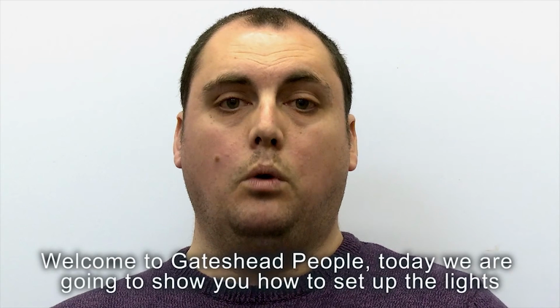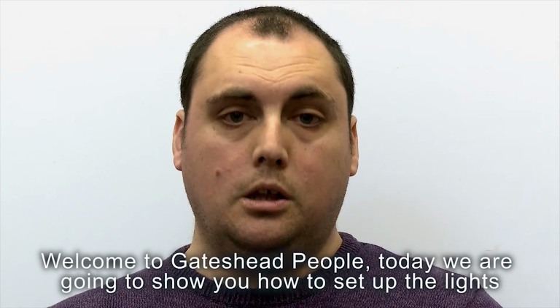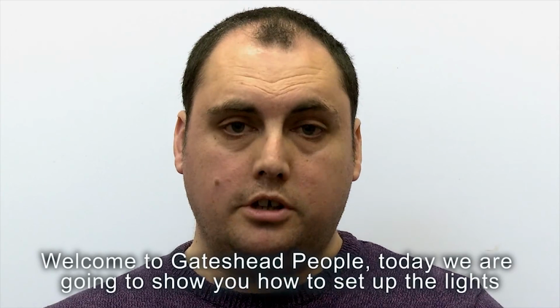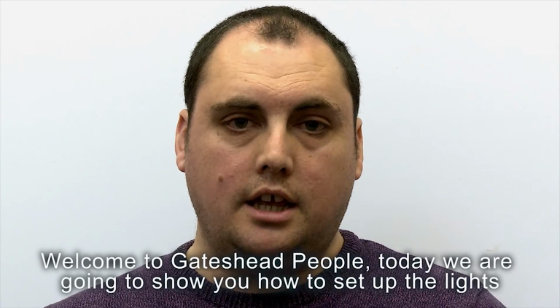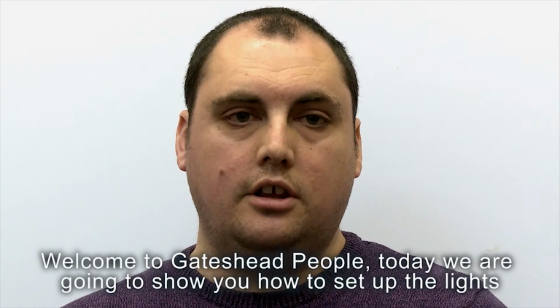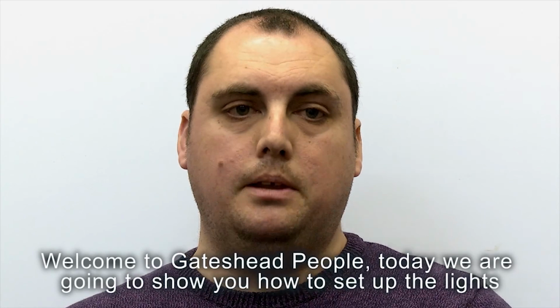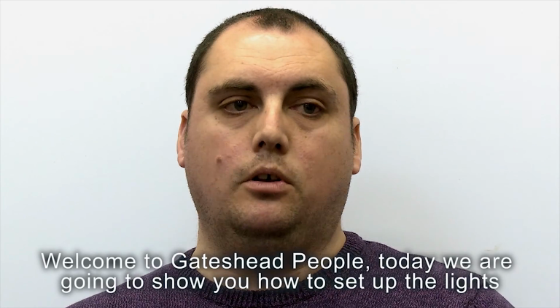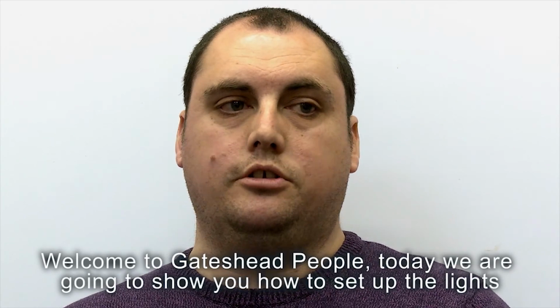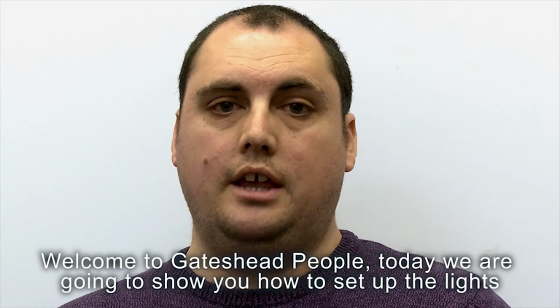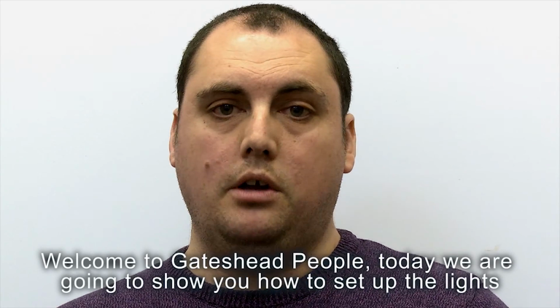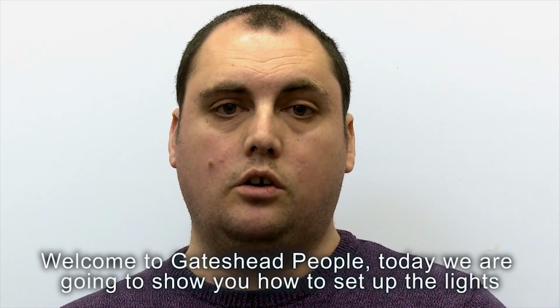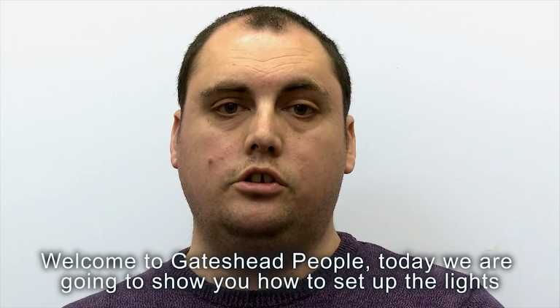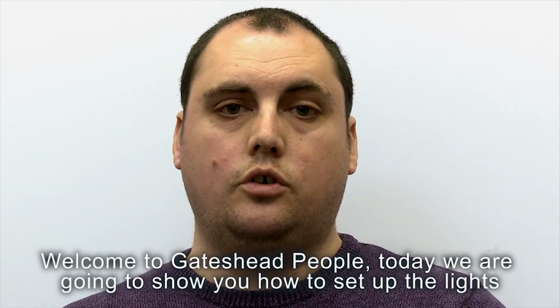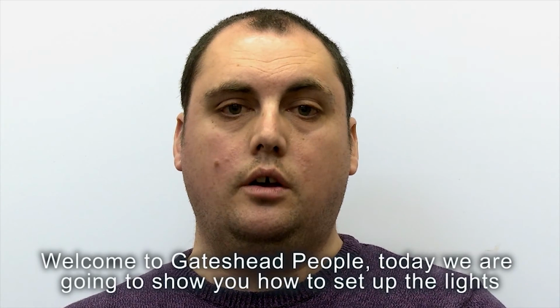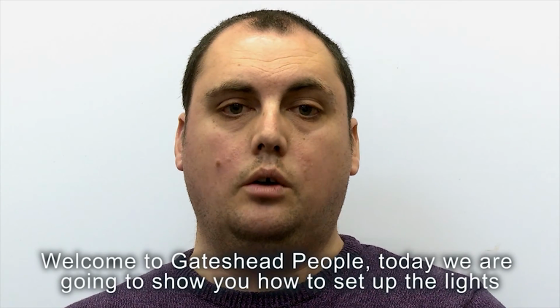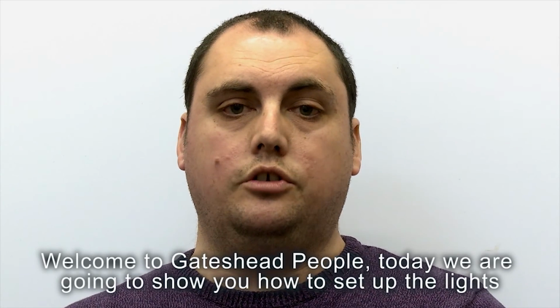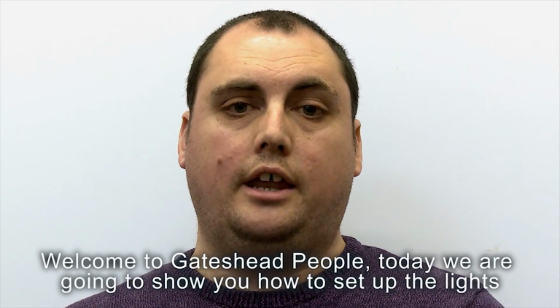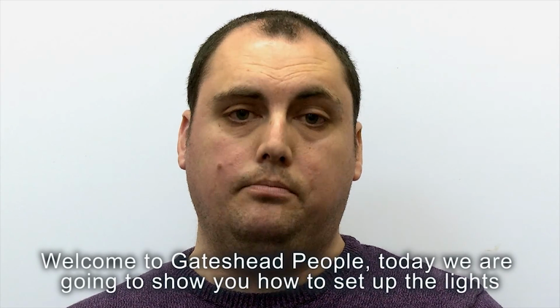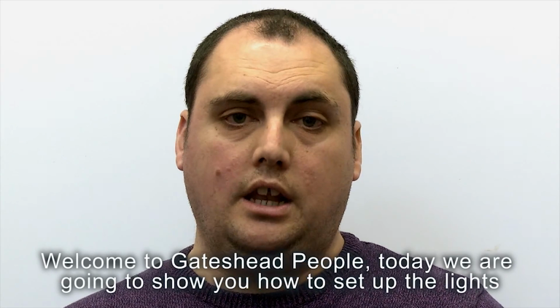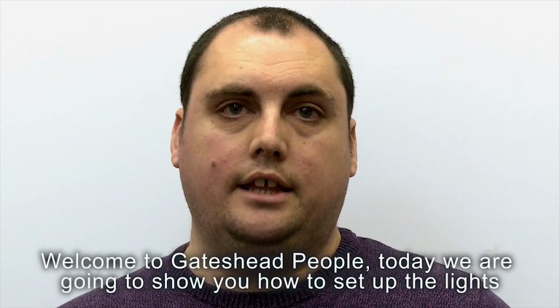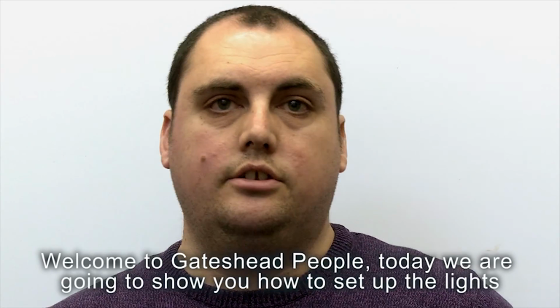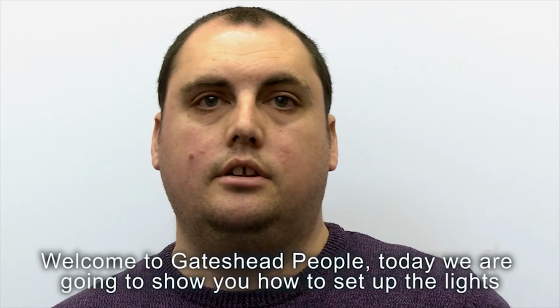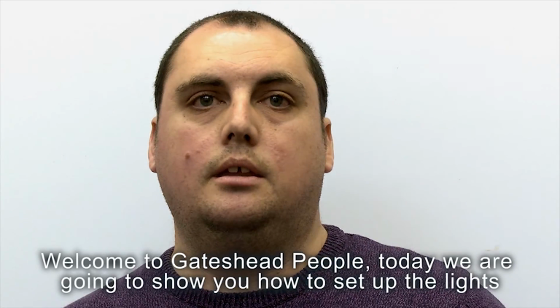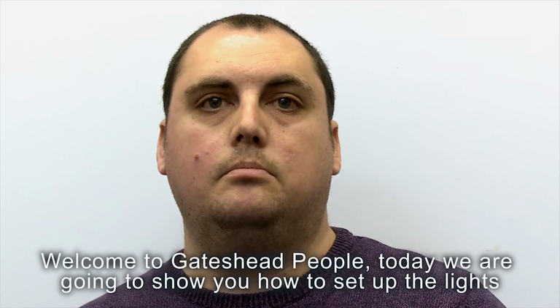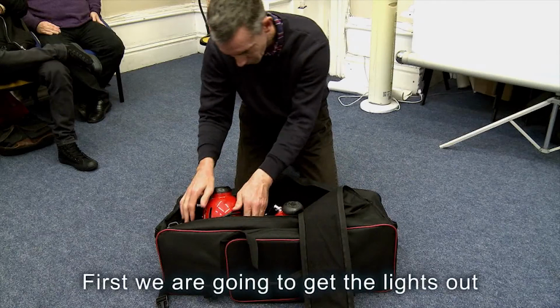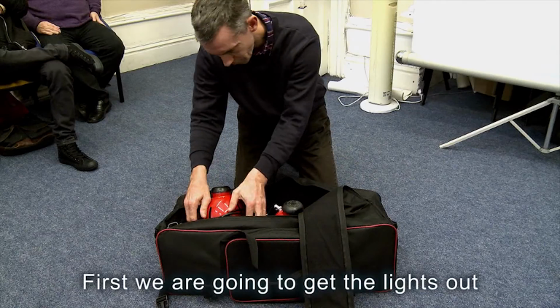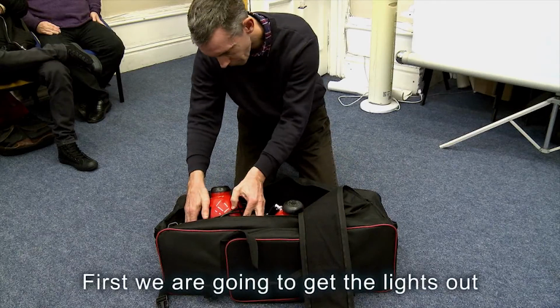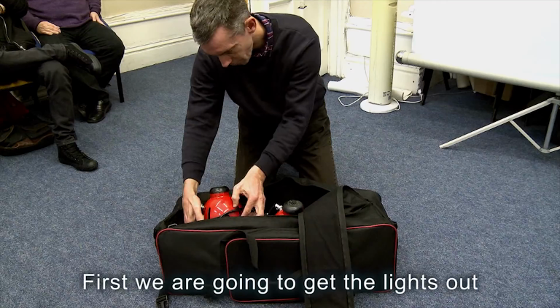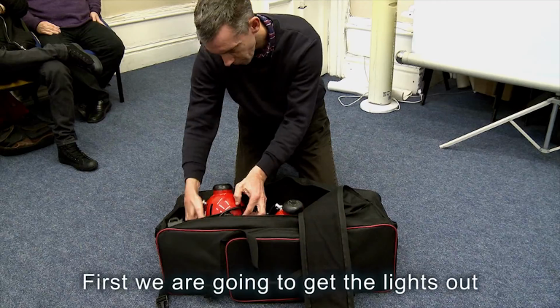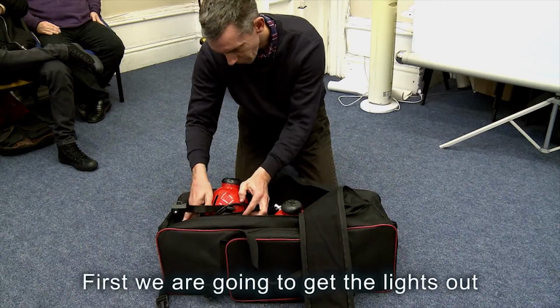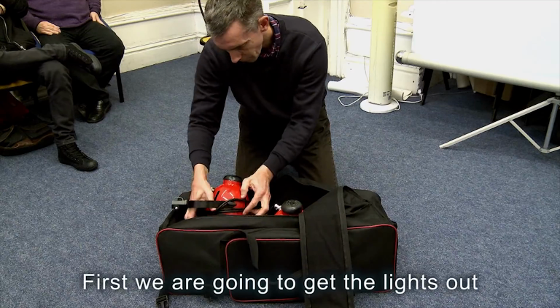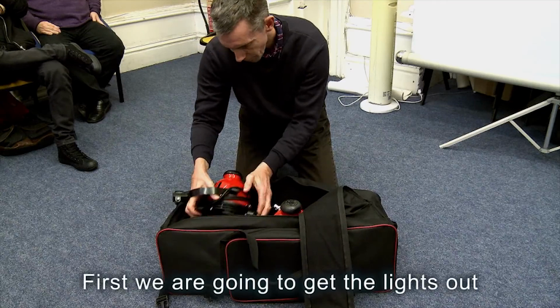Welcome to Gator People. Today we are going to show you how to set up the lights. First we are going to get the lights out.